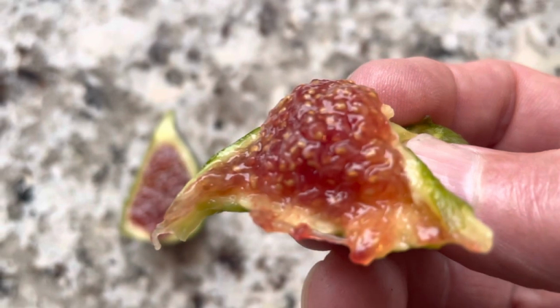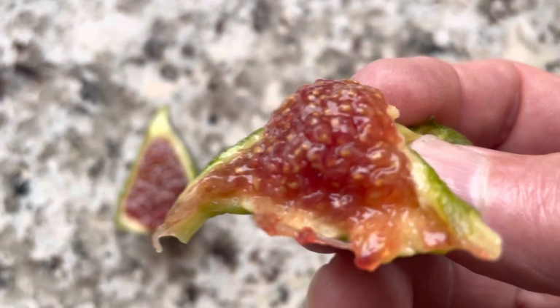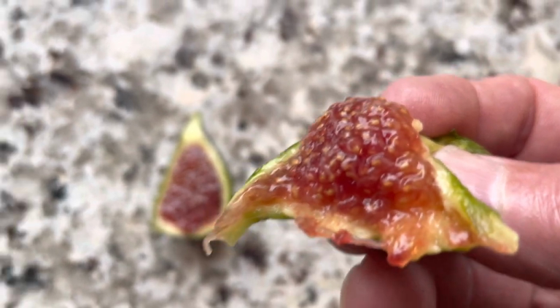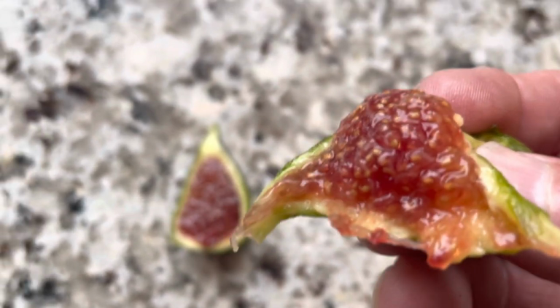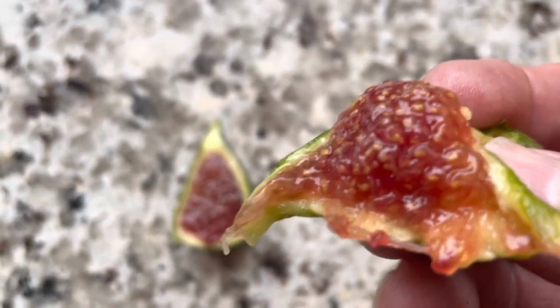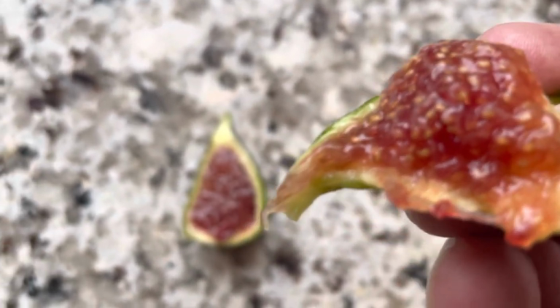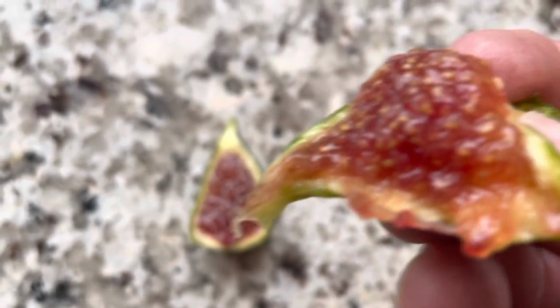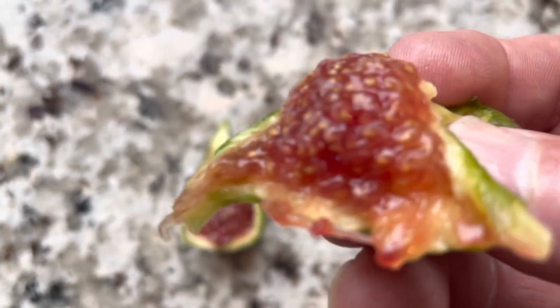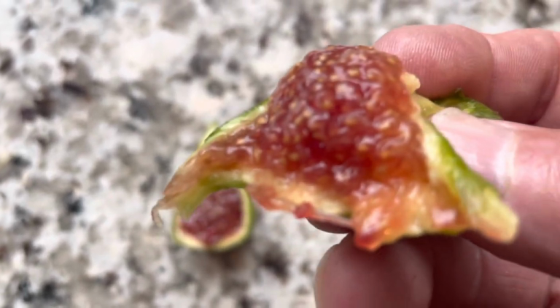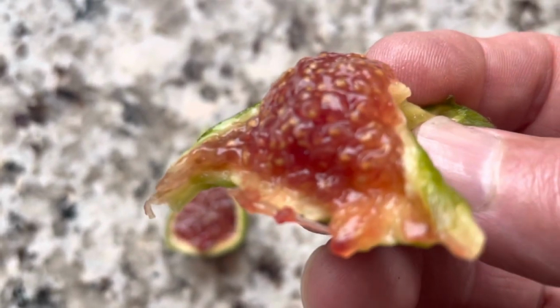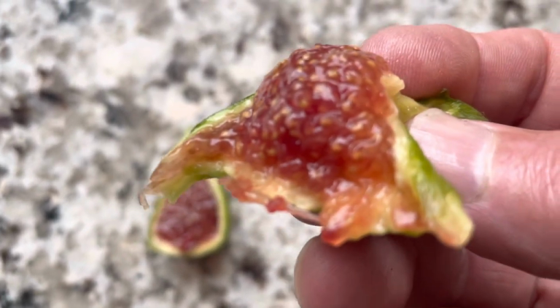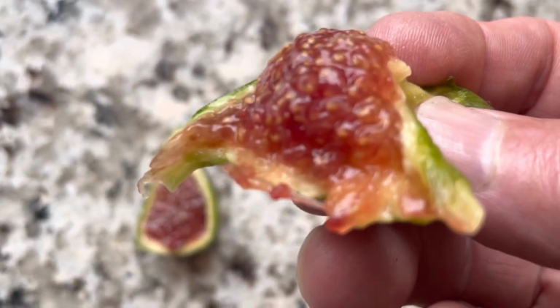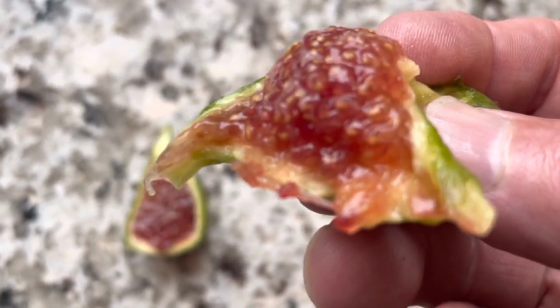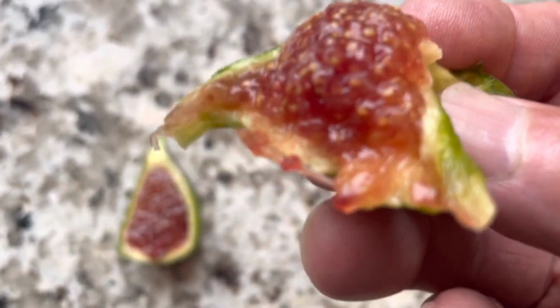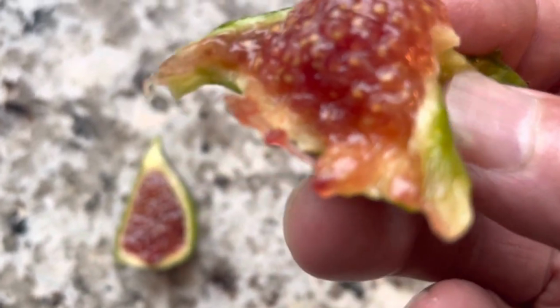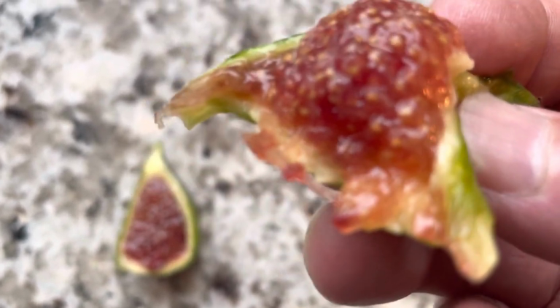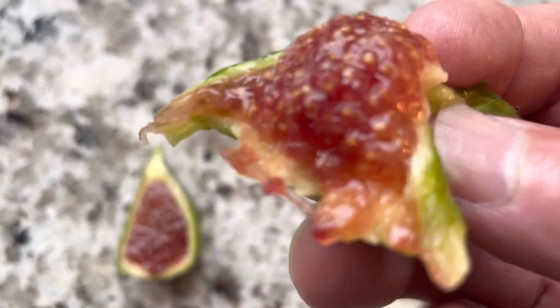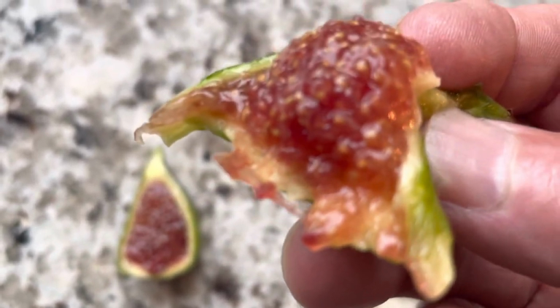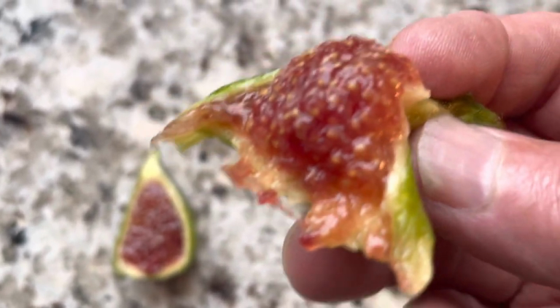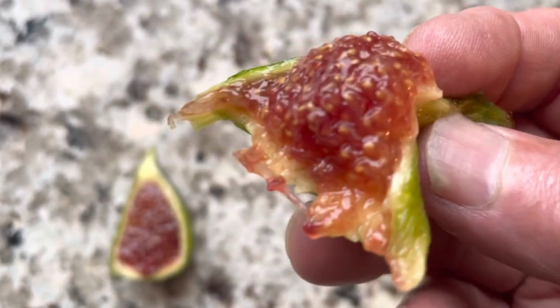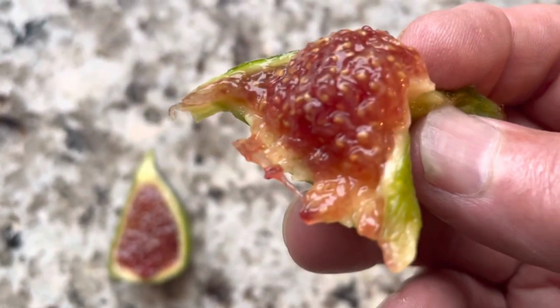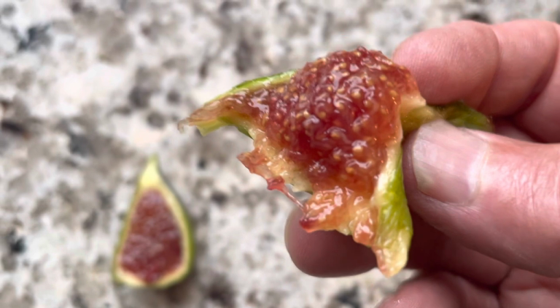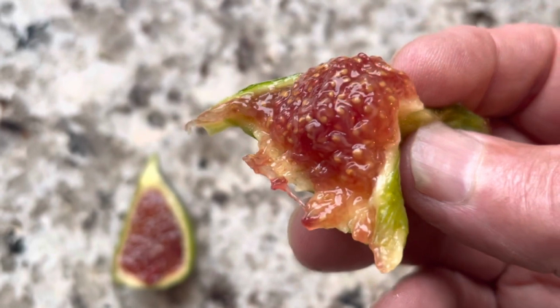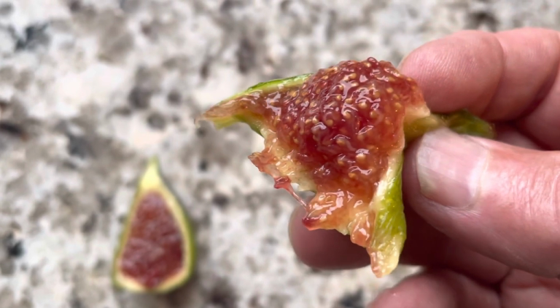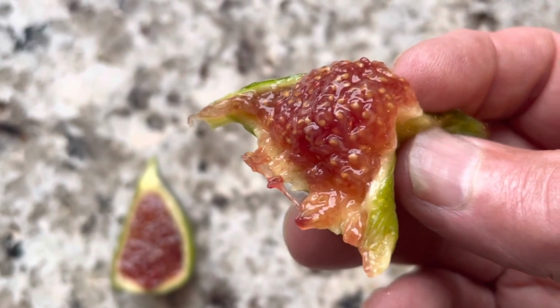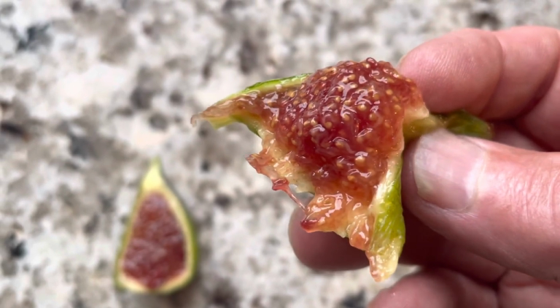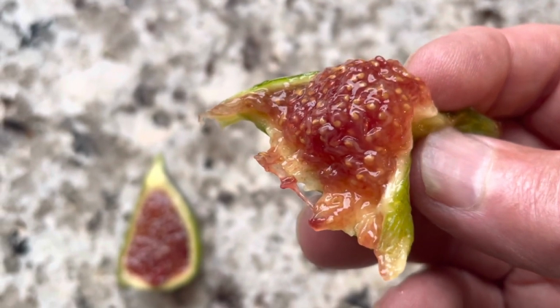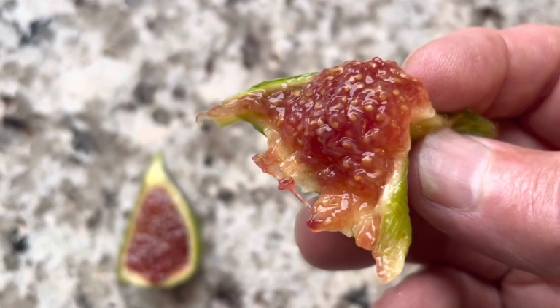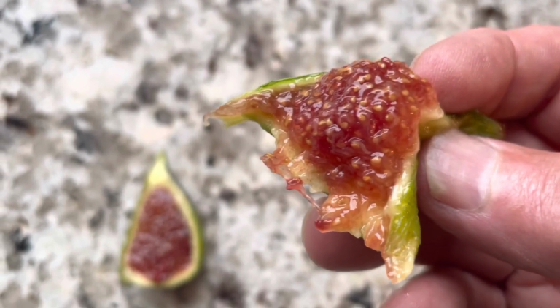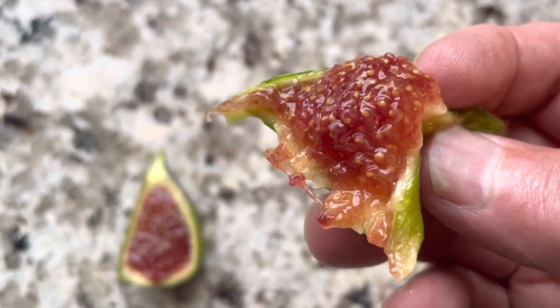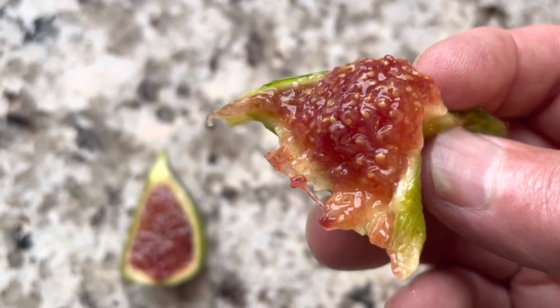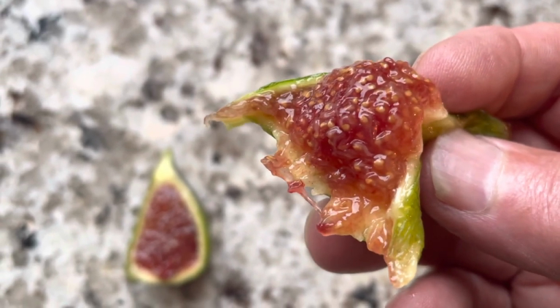I got several of these last year, and I was really impressed with them. This year, they're a late fig, and I'm not doing that well with very many late figs ripening.